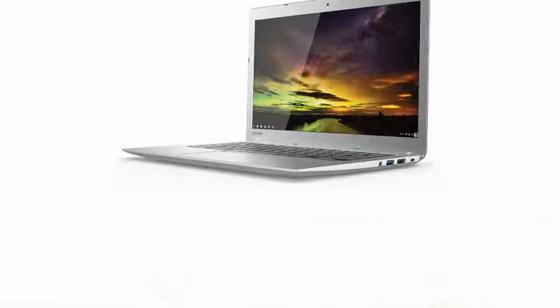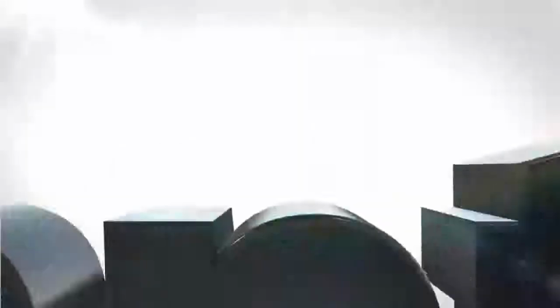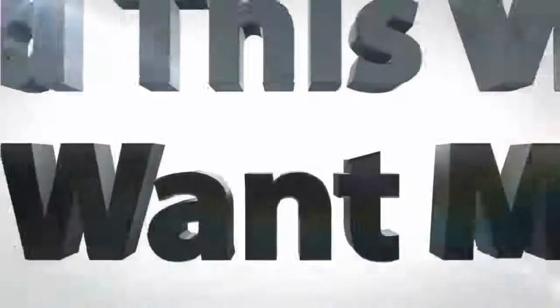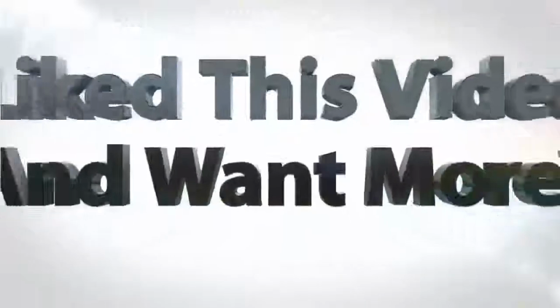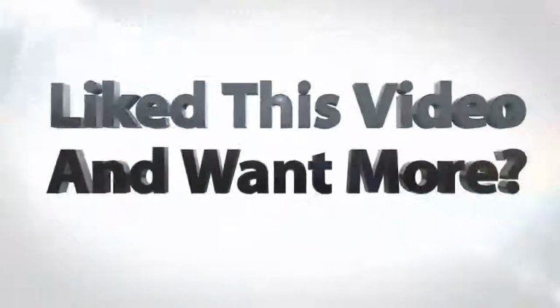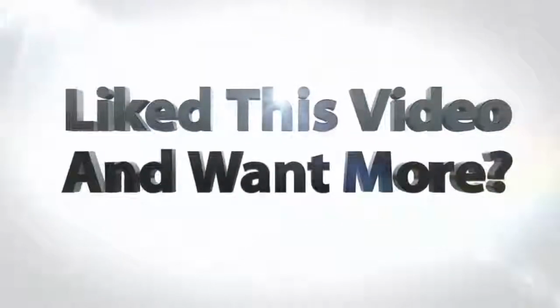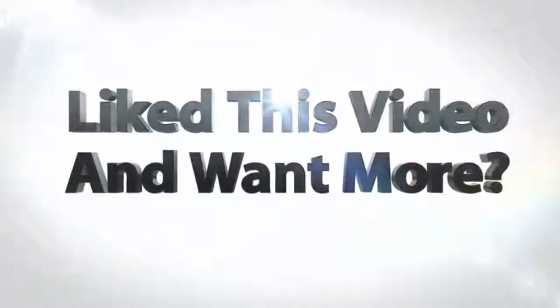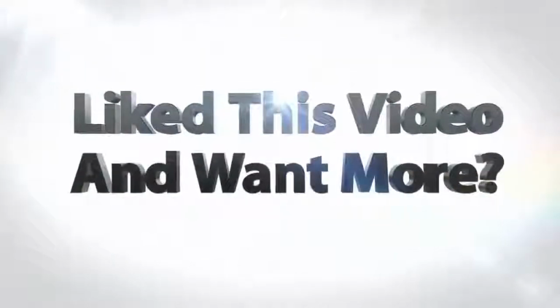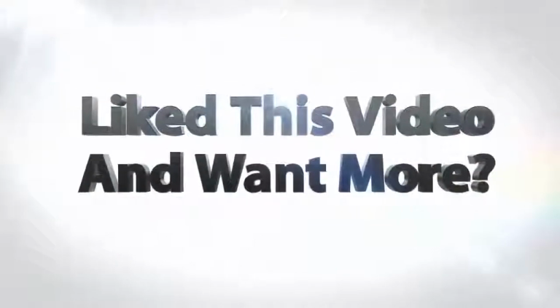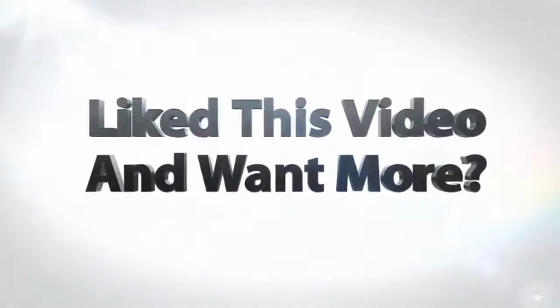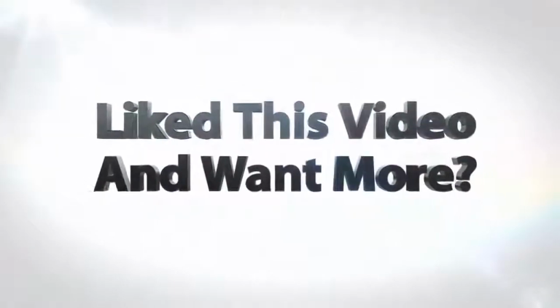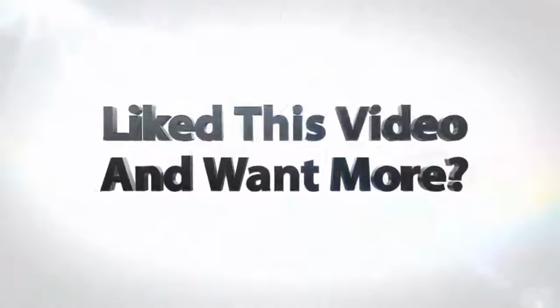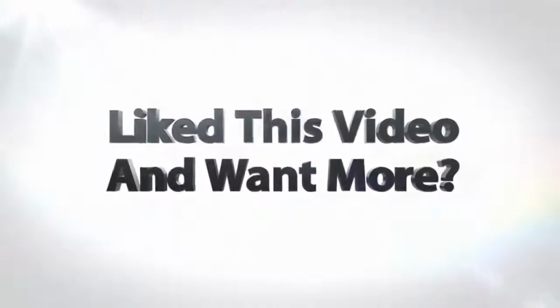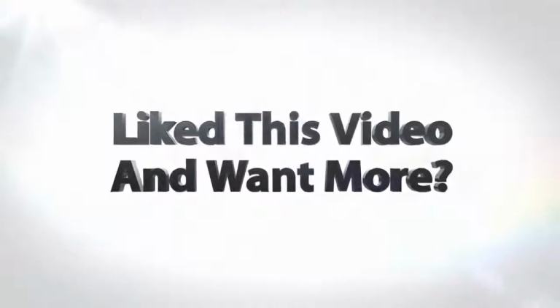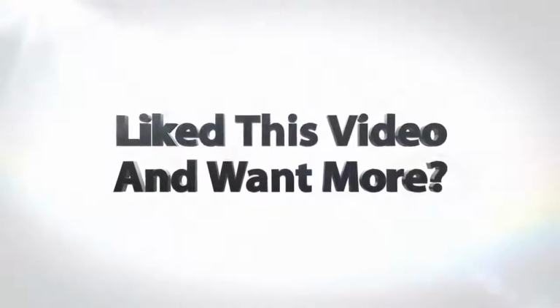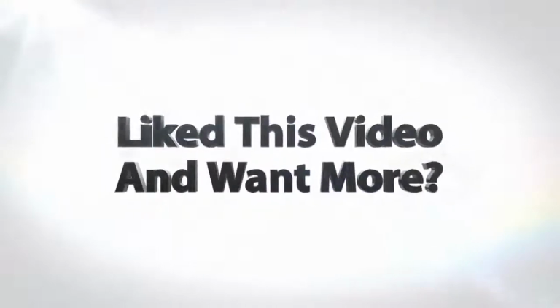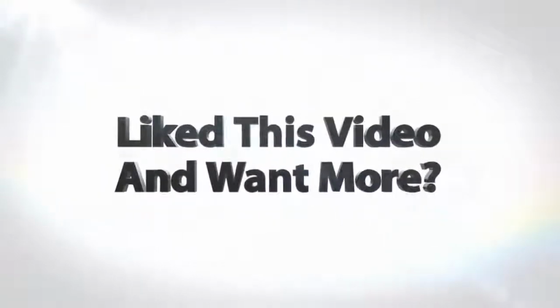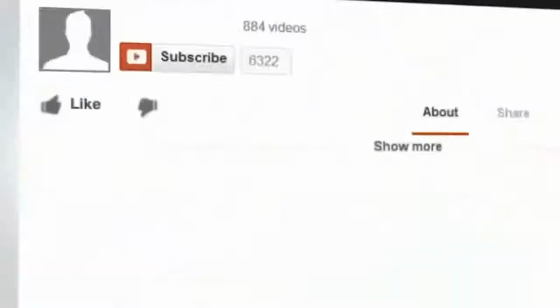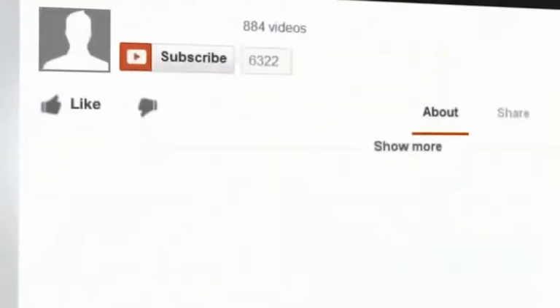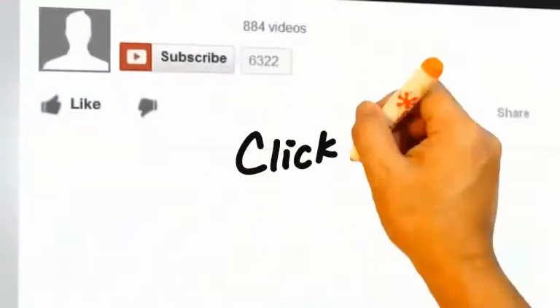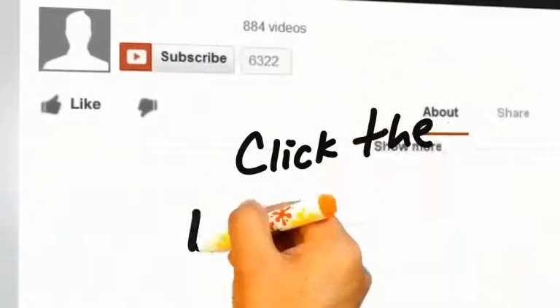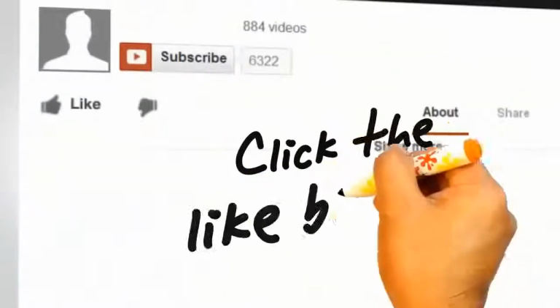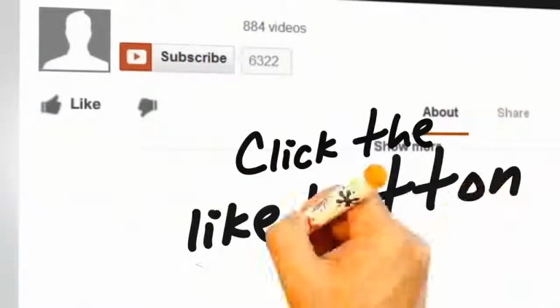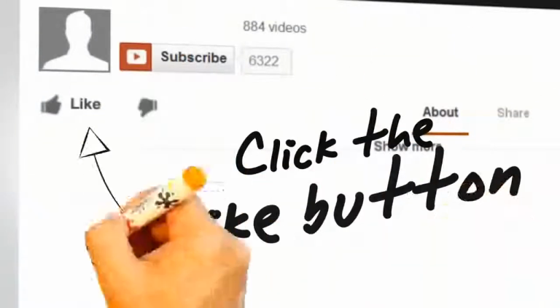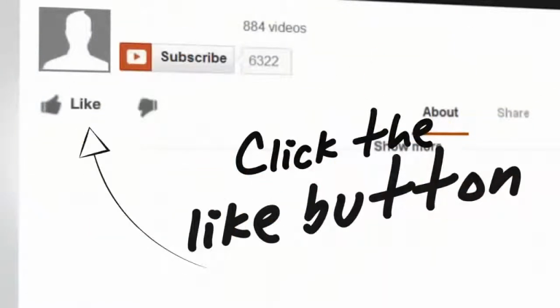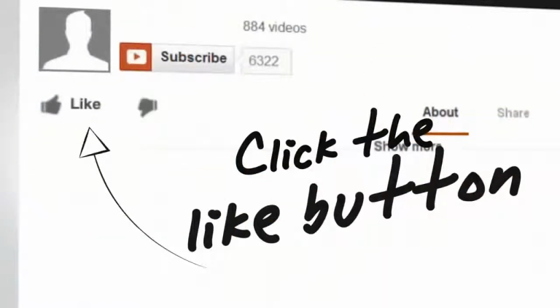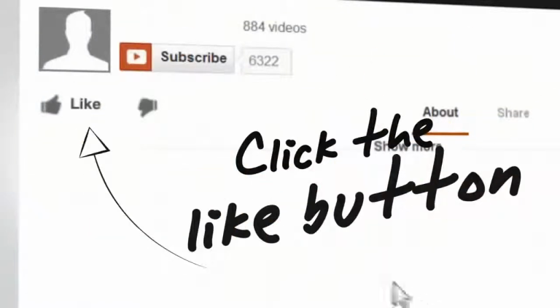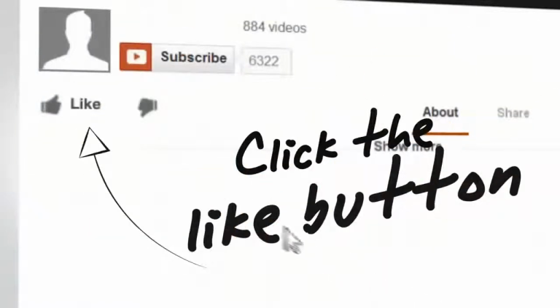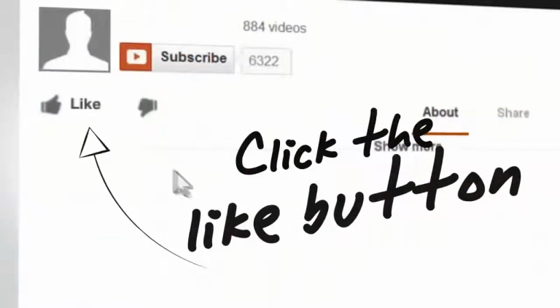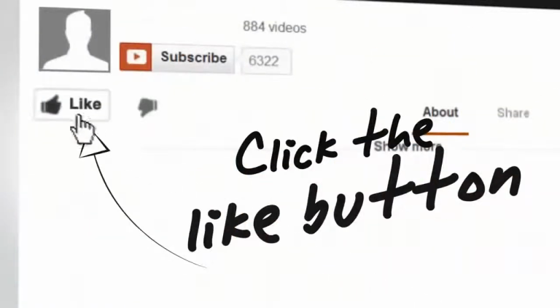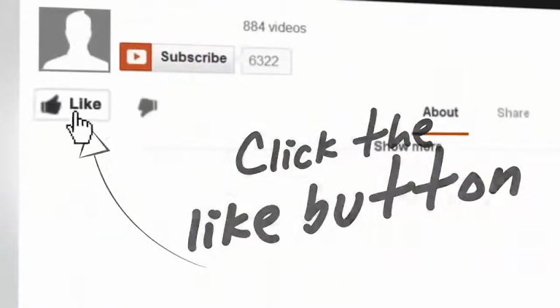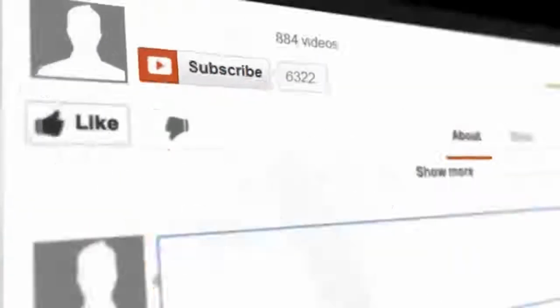We hope you liked the video. Please subscribe to our channel for more in-depth reviews, and like and share the video. Thank you.